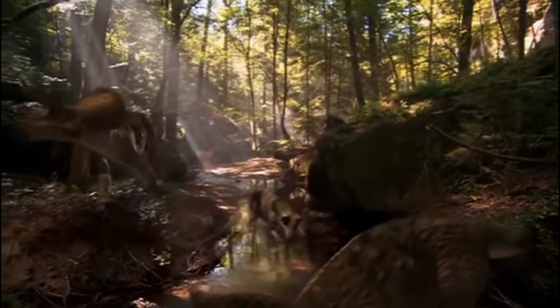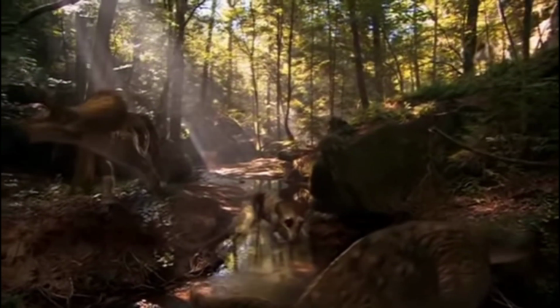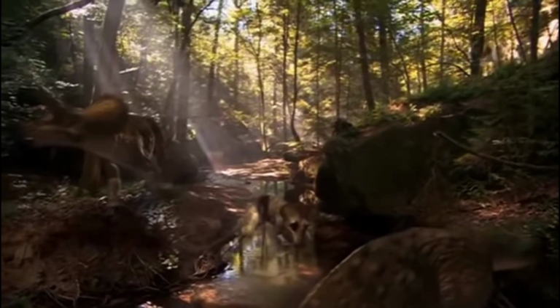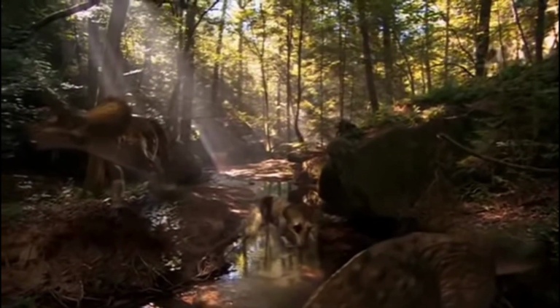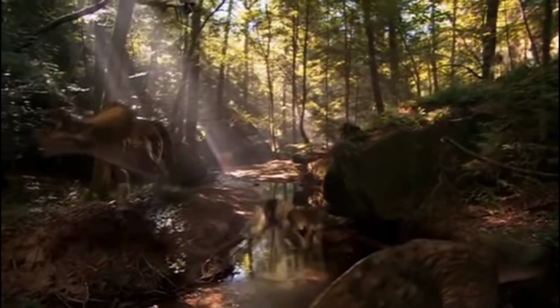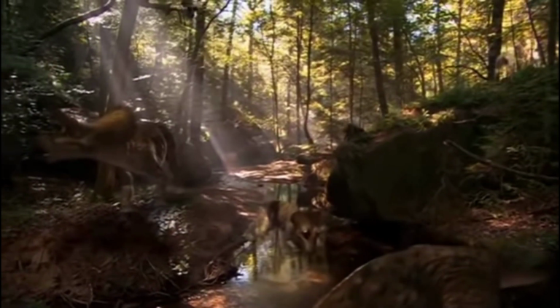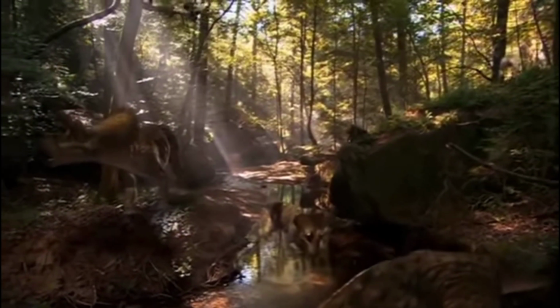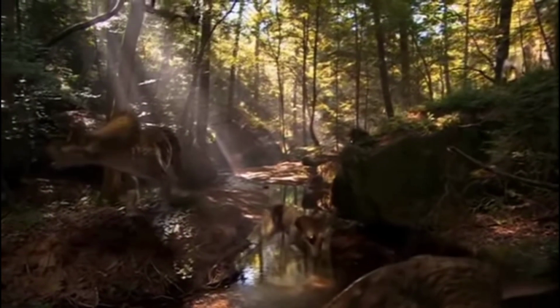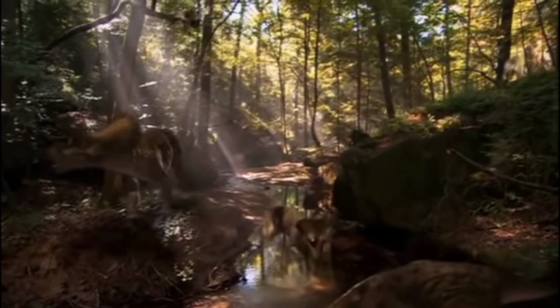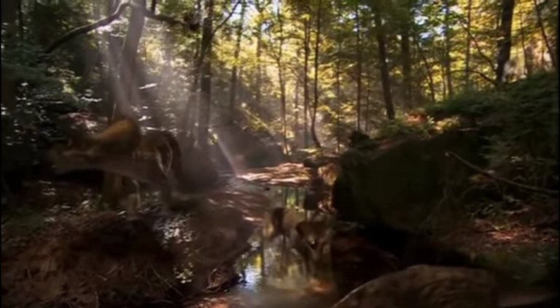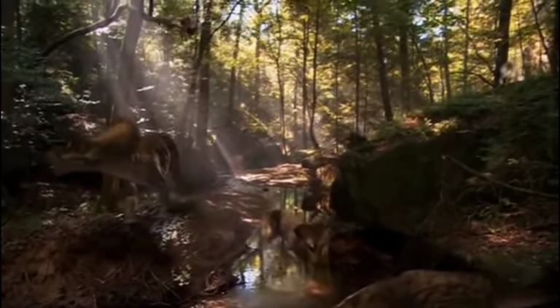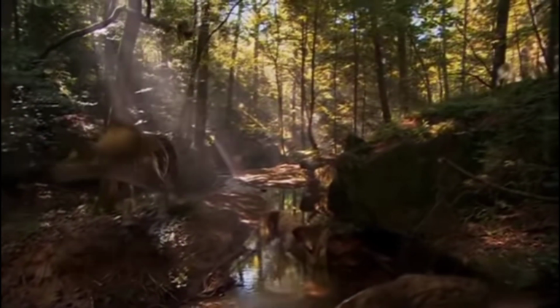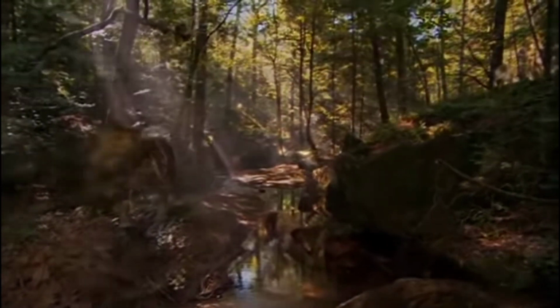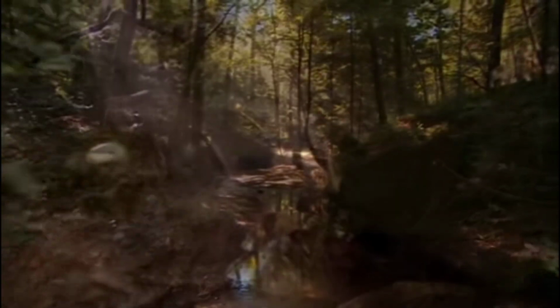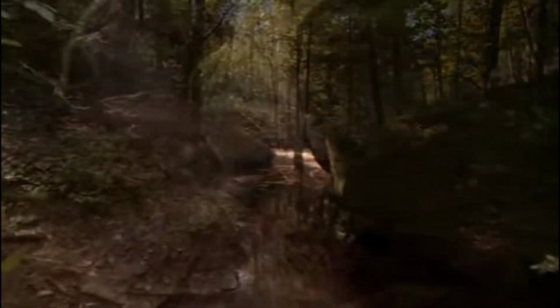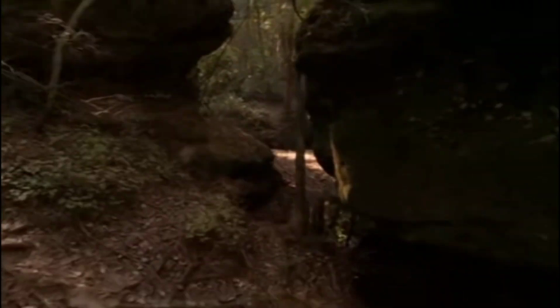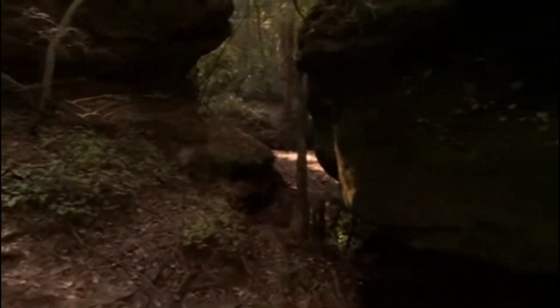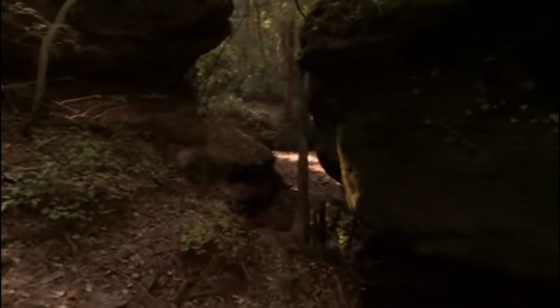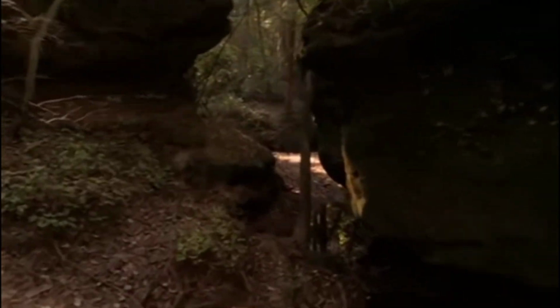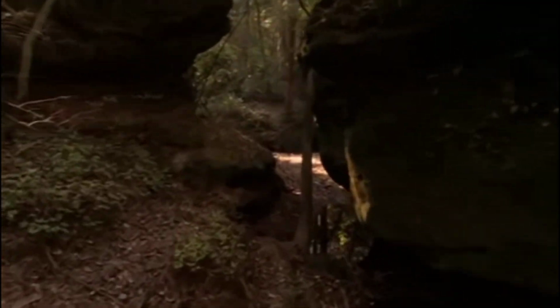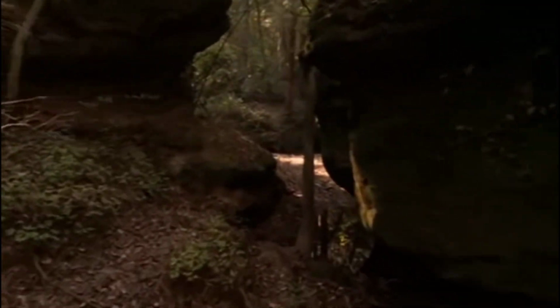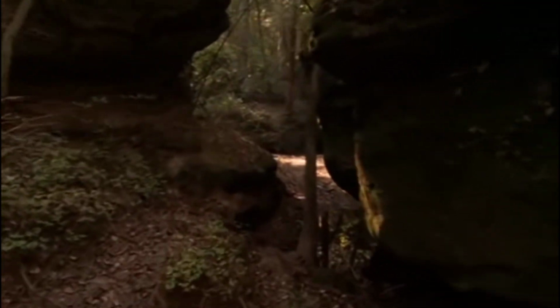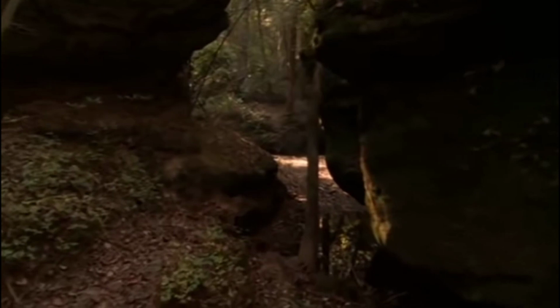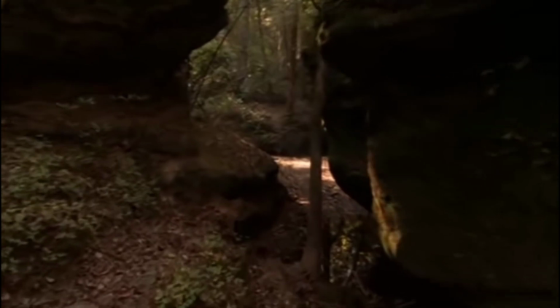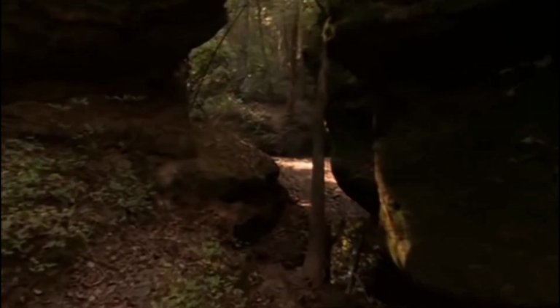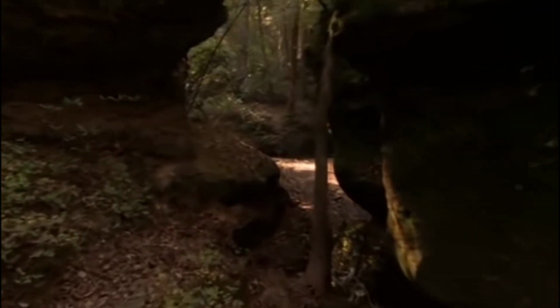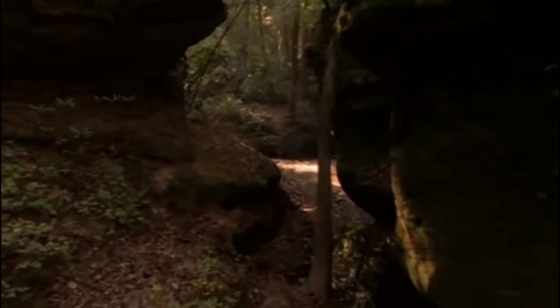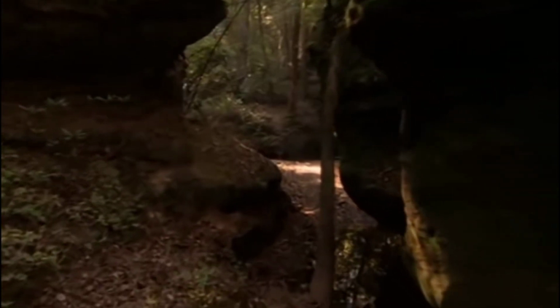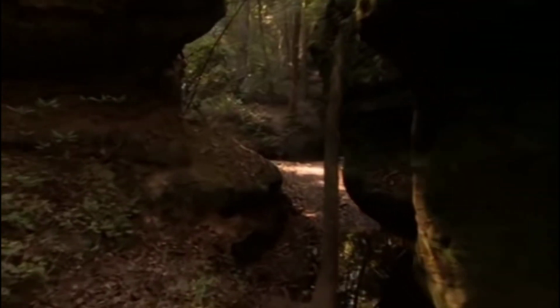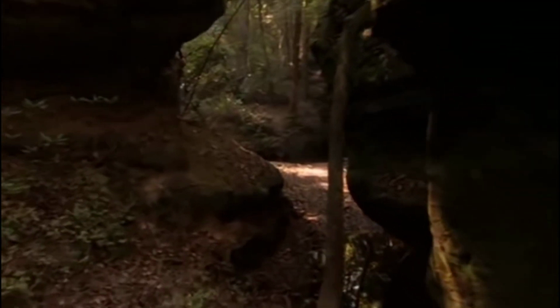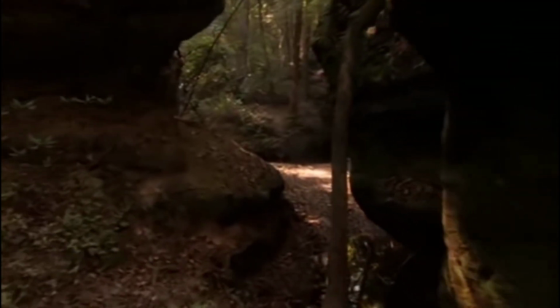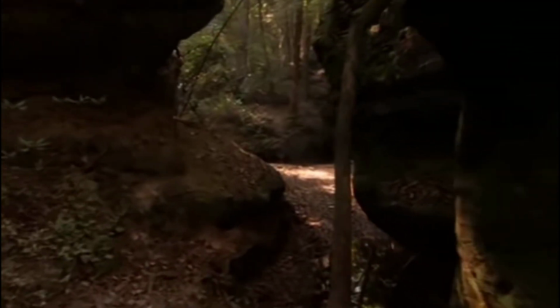Until then, these docile plant eaters need protection. Where a herd of Zuniceratops goes, danger can't be far away. Lurking about are predators, and now they're more cunning than ever.